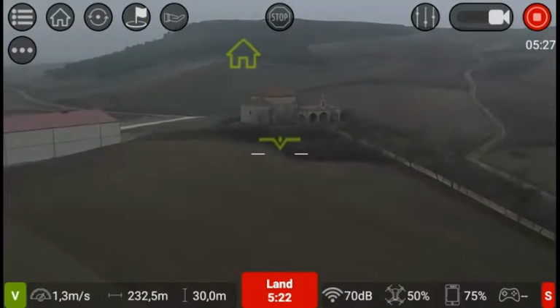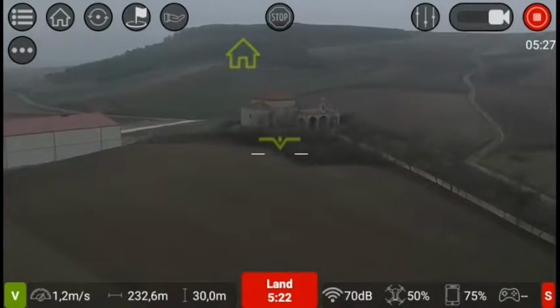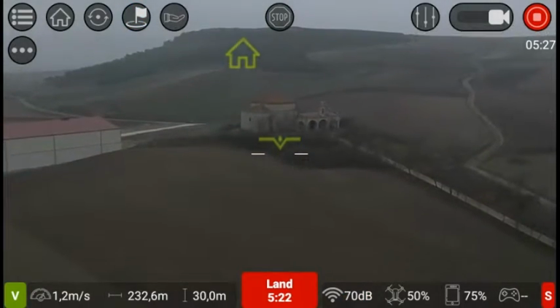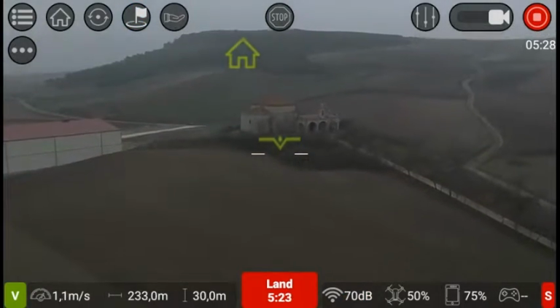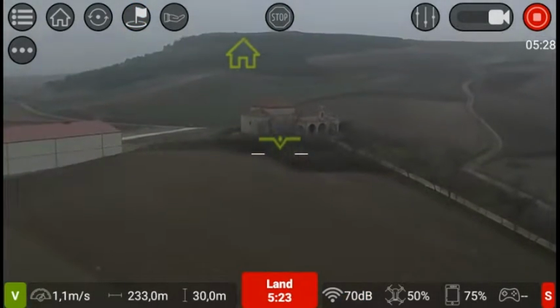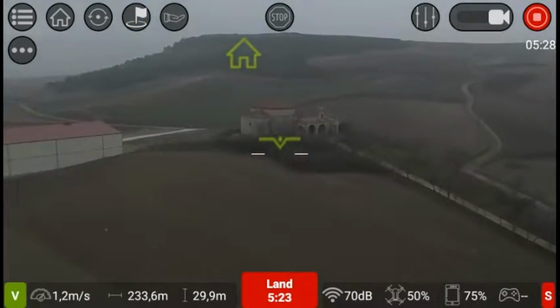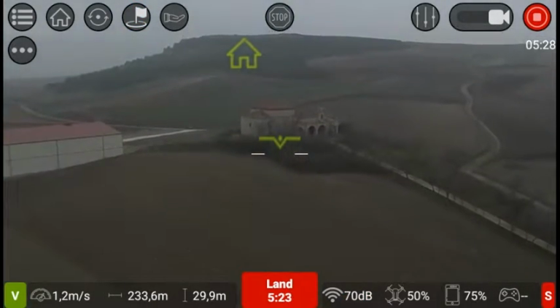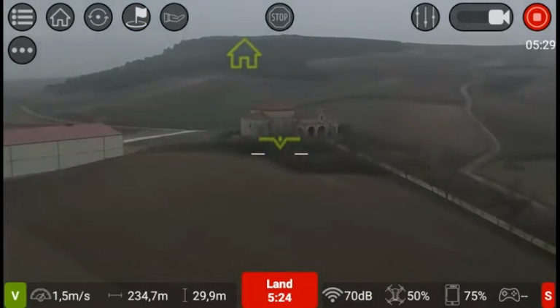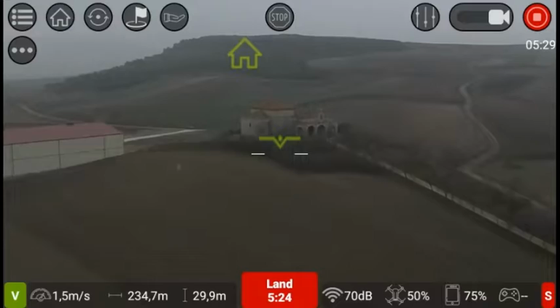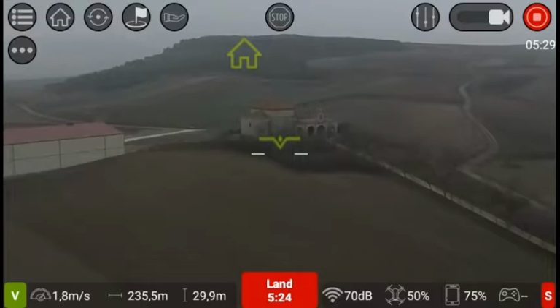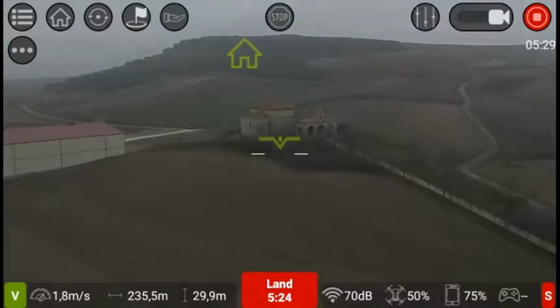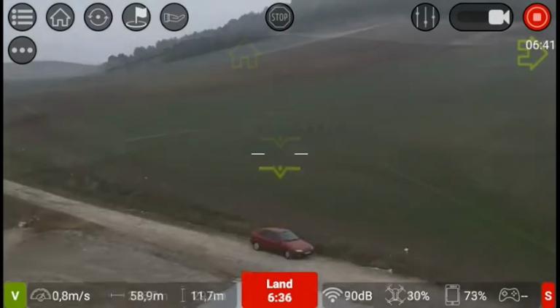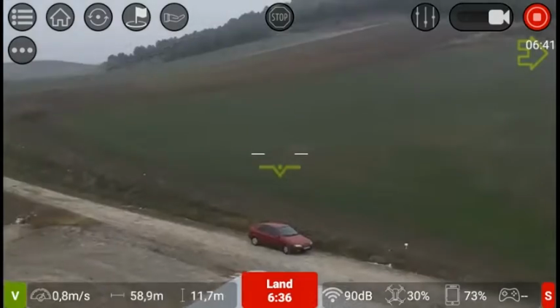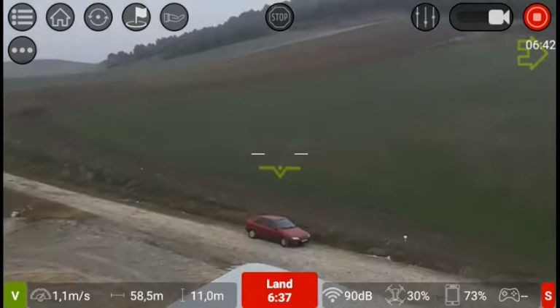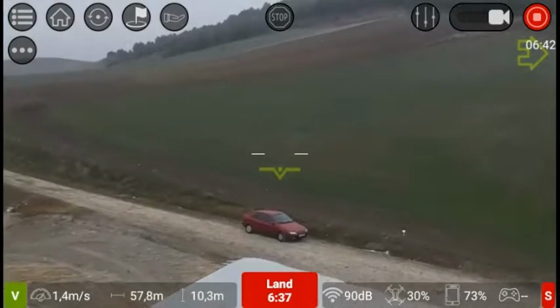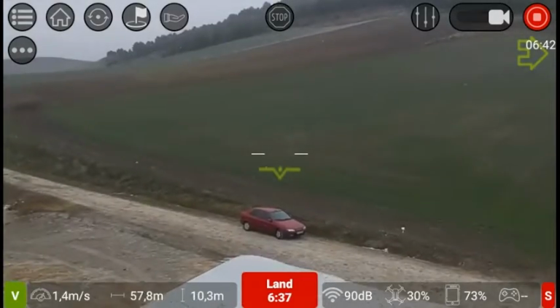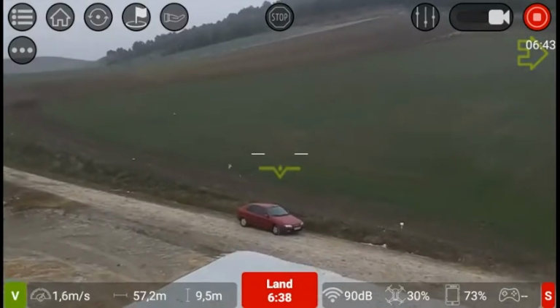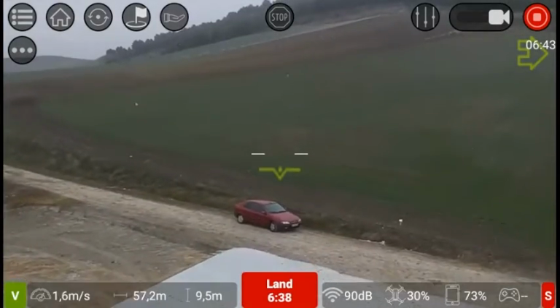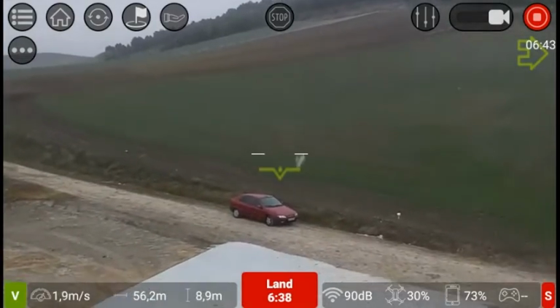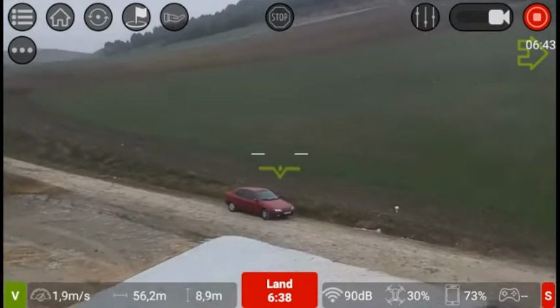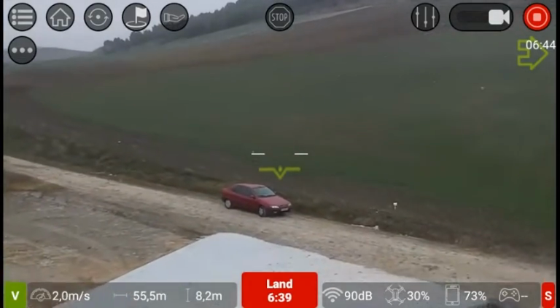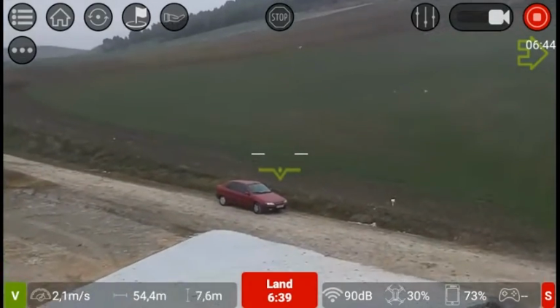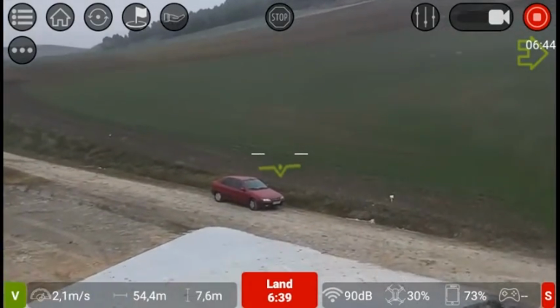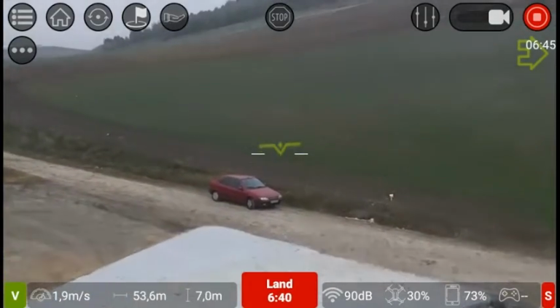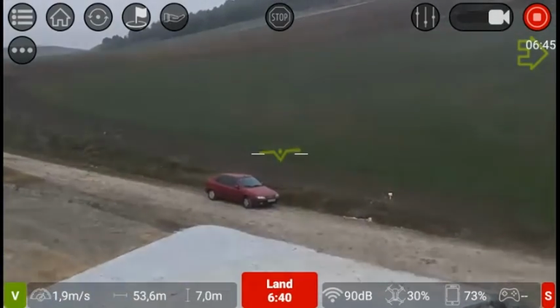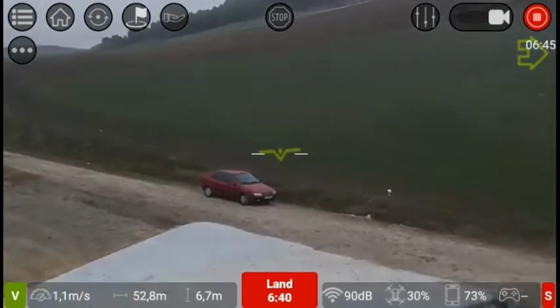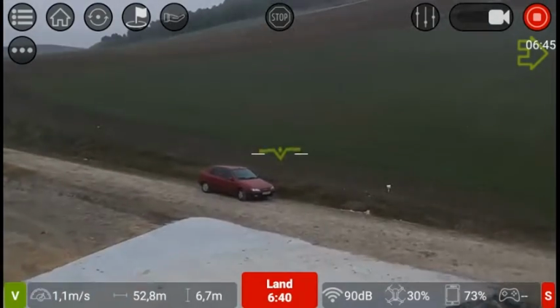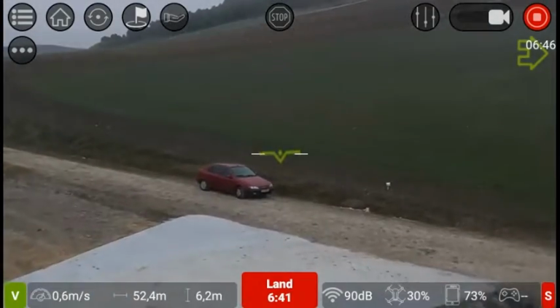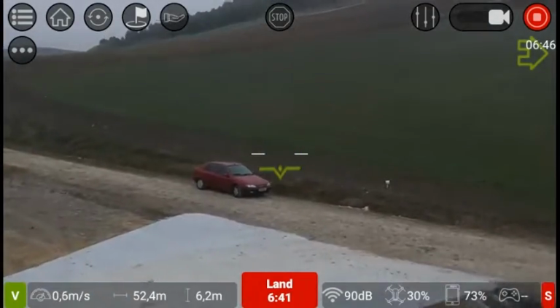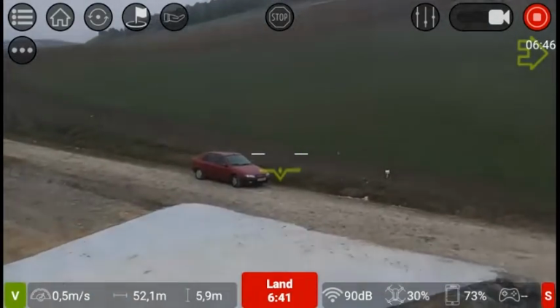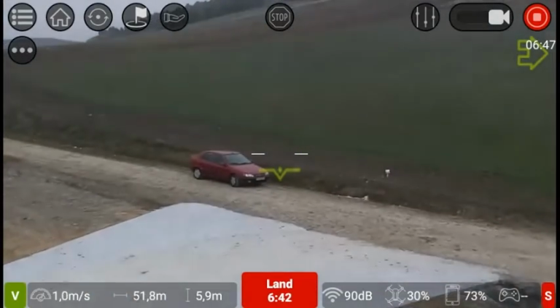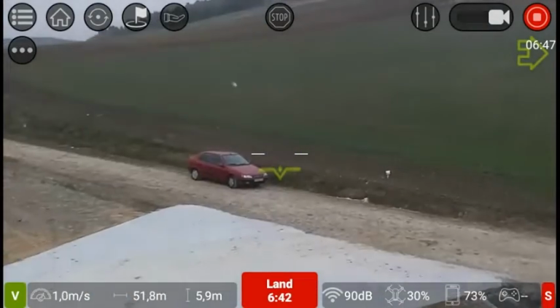It starts snowing — it's time to land. I hope you enjoy the Tello FPV application.